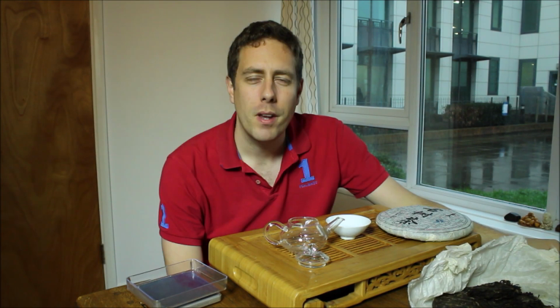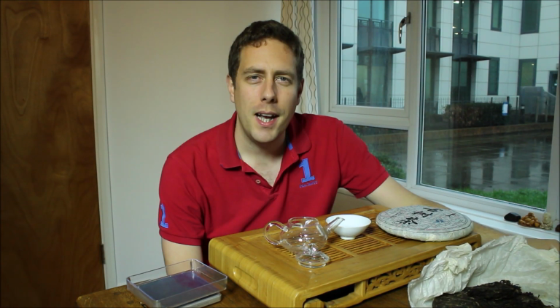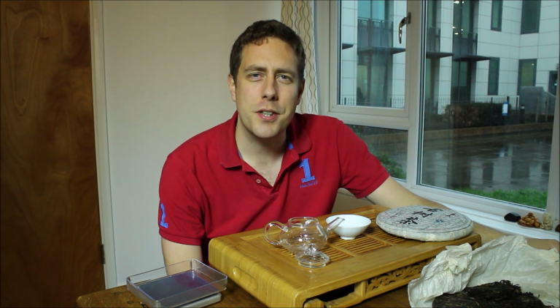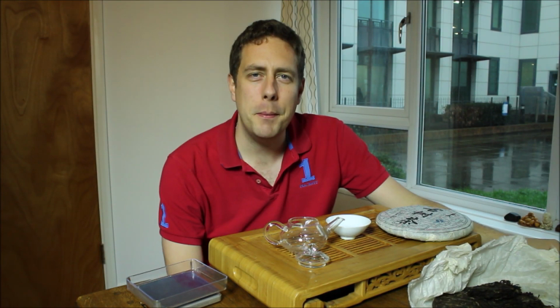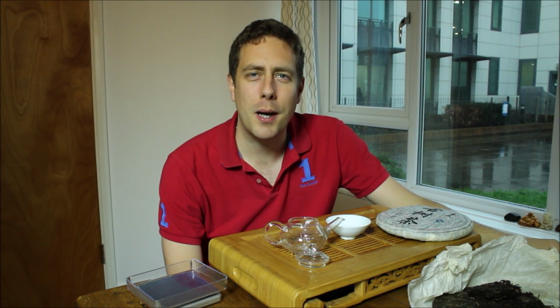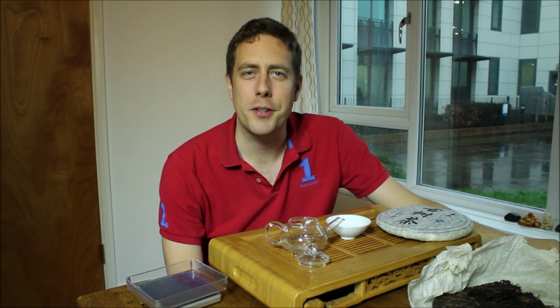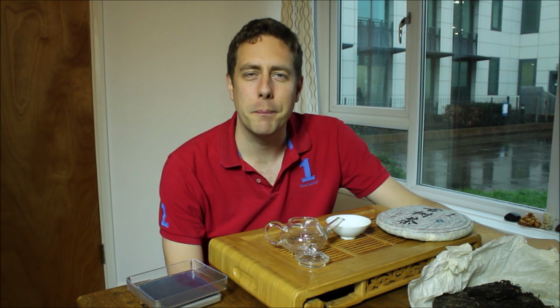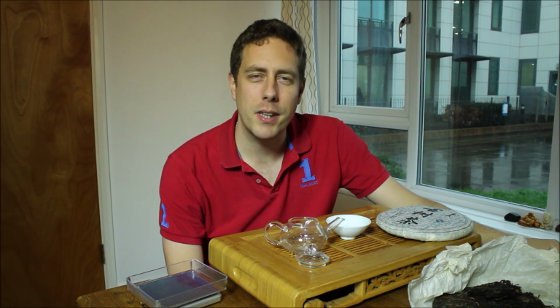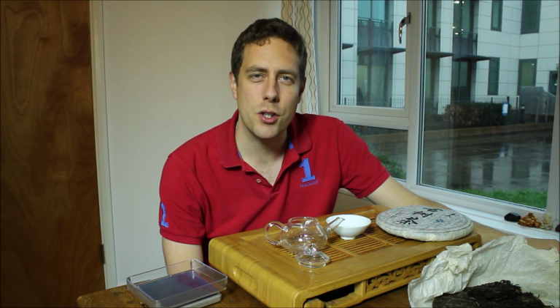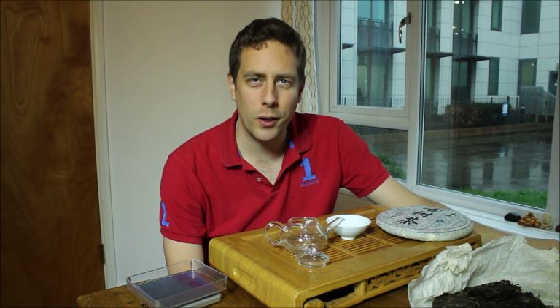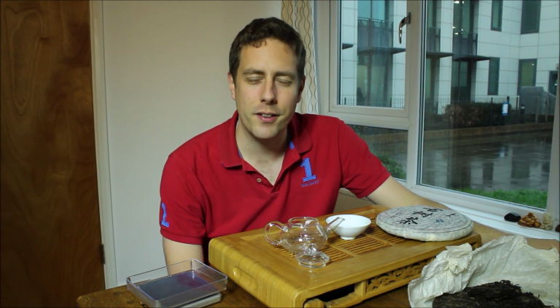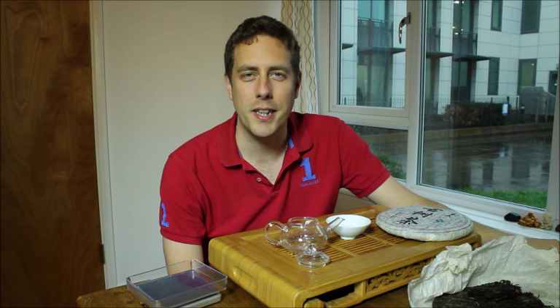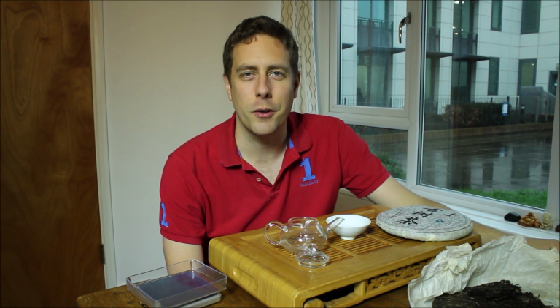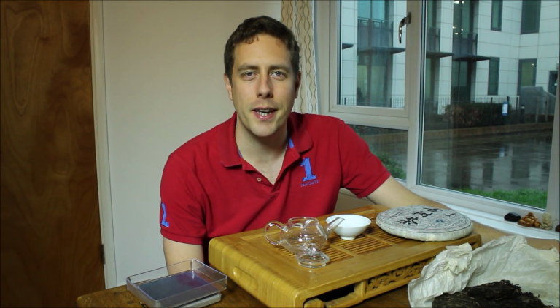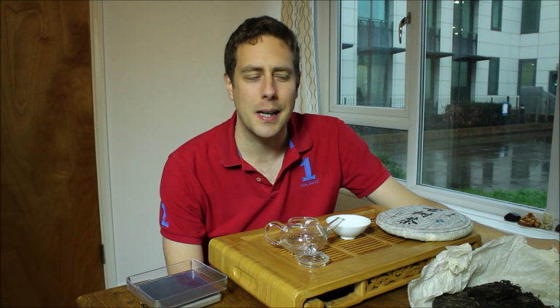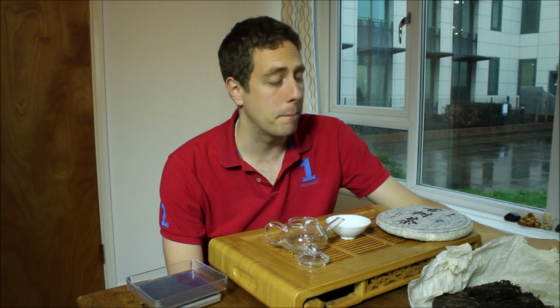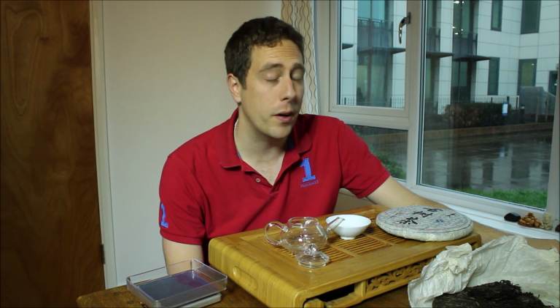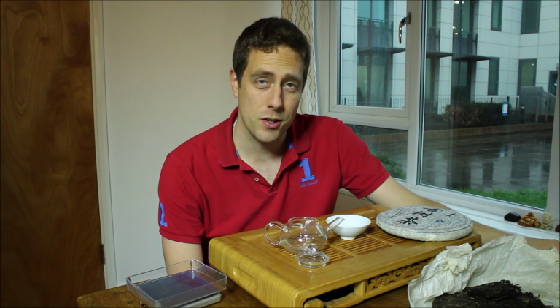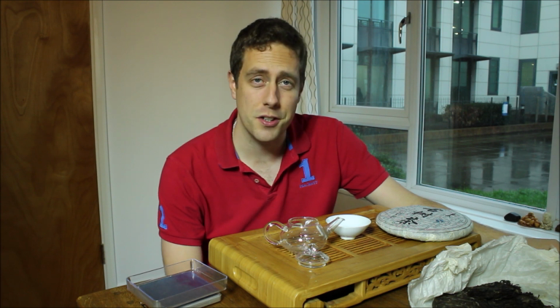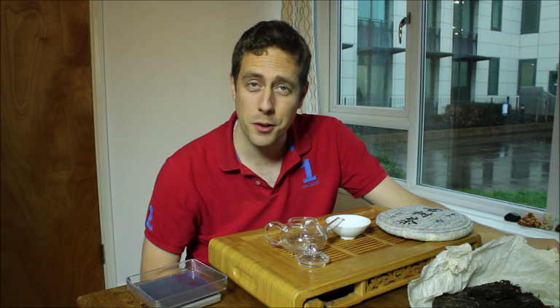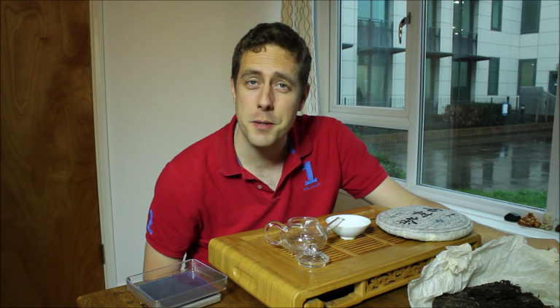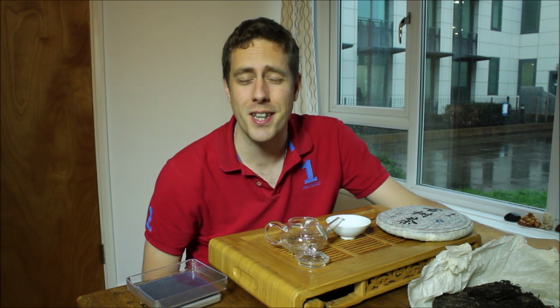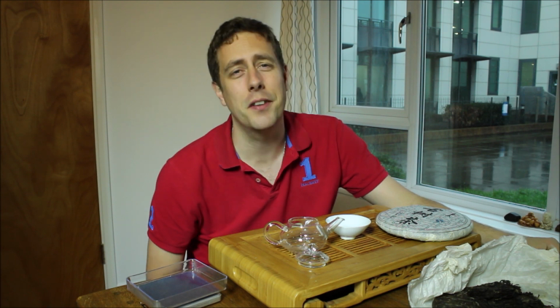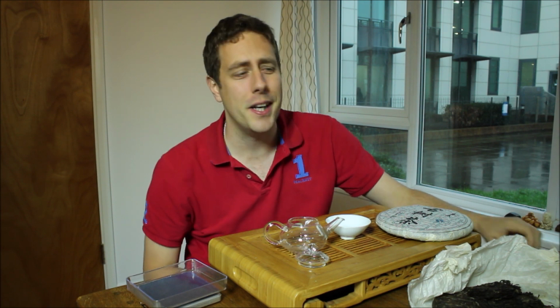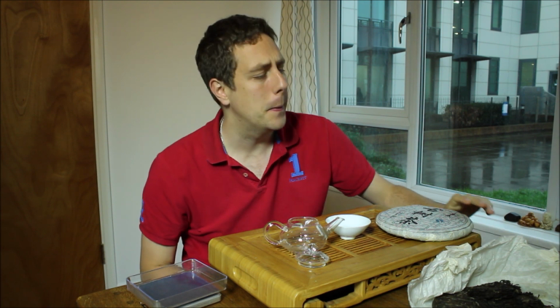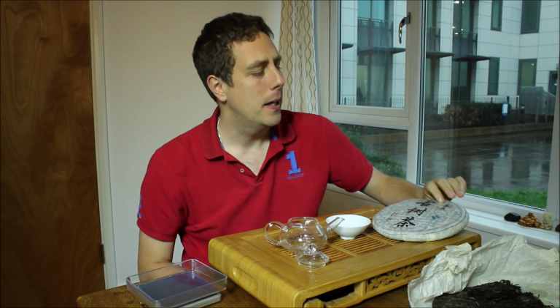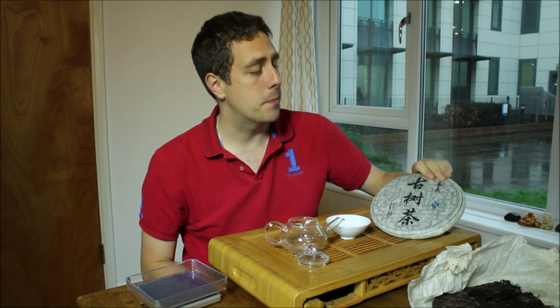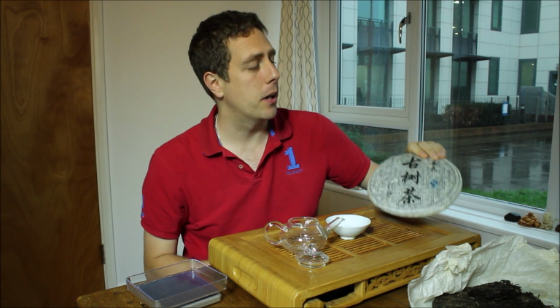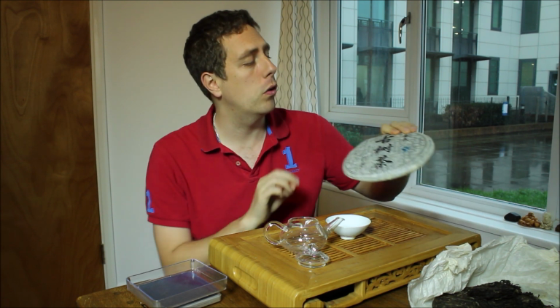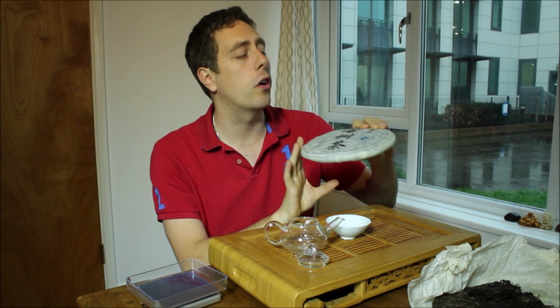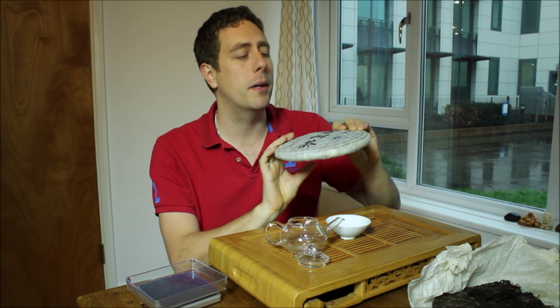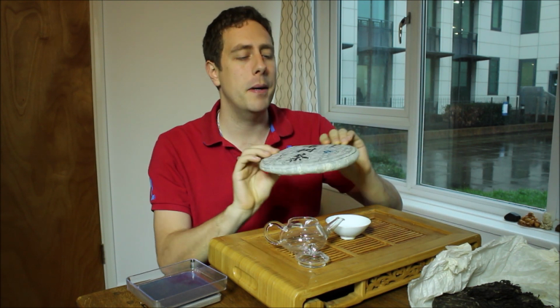Hello tea people, how are we doing? It's Oli the Tea Guru here and very excited to do this particular video. It's been a long time coming.